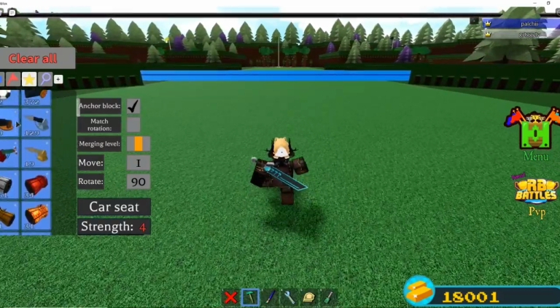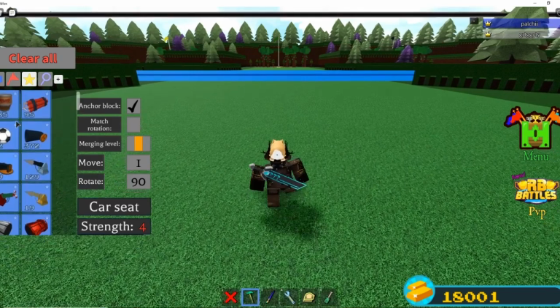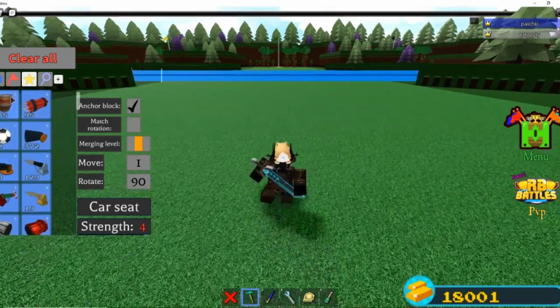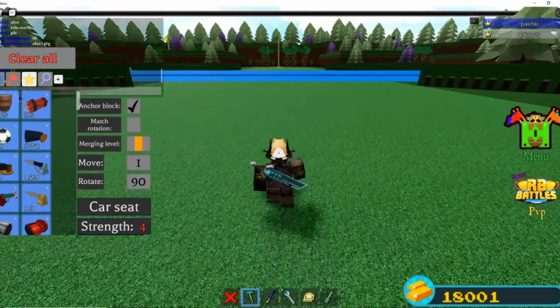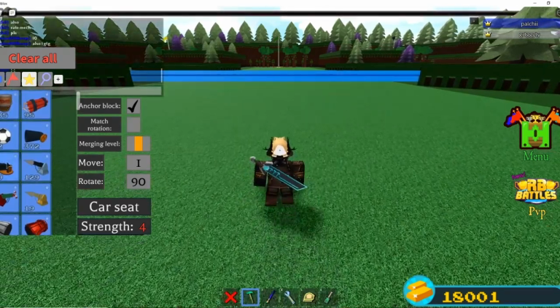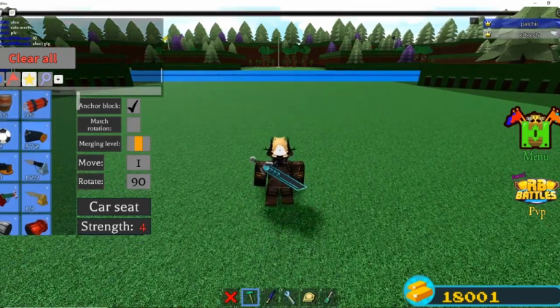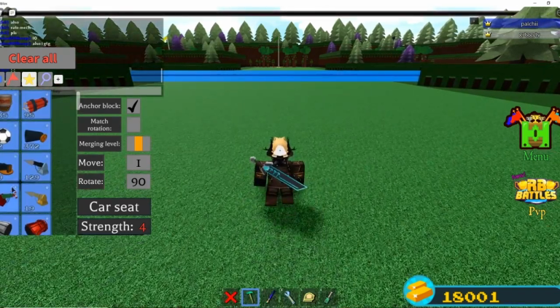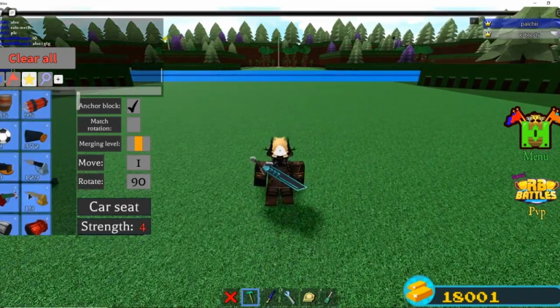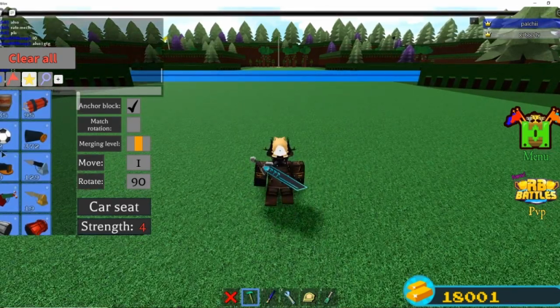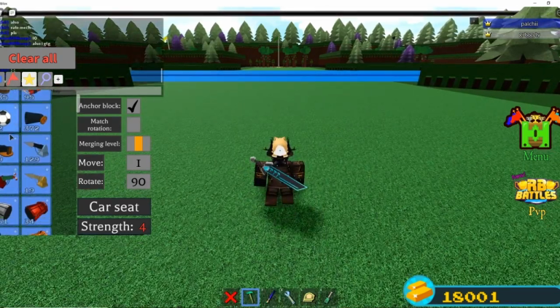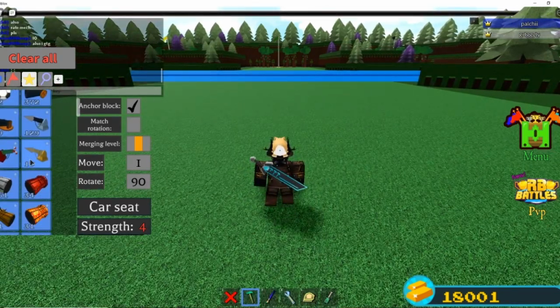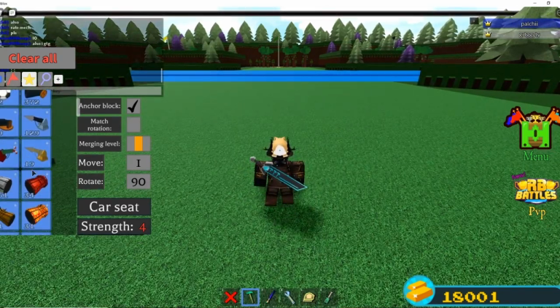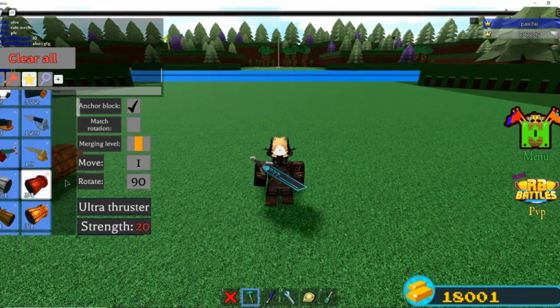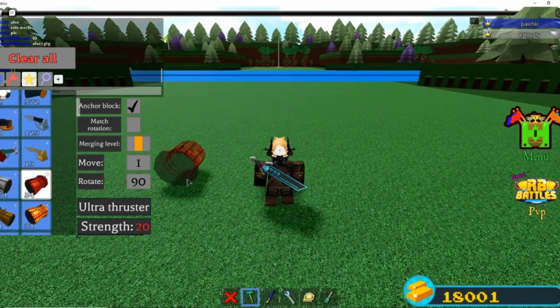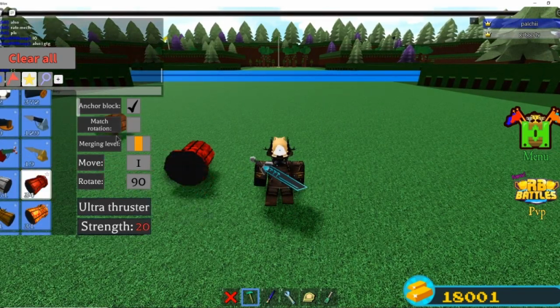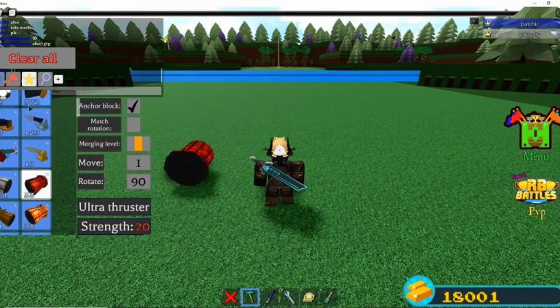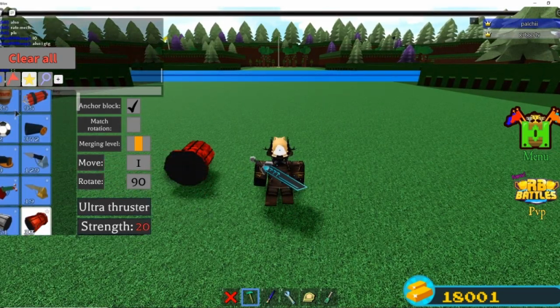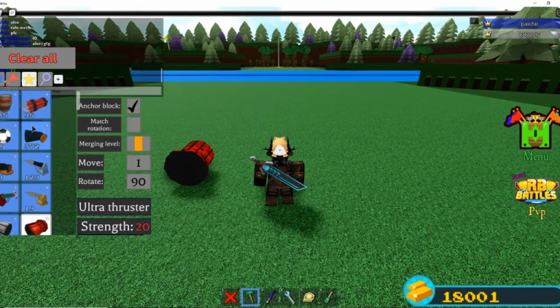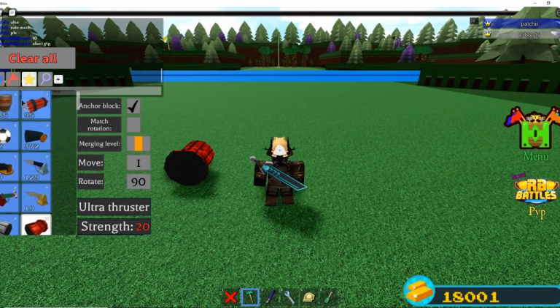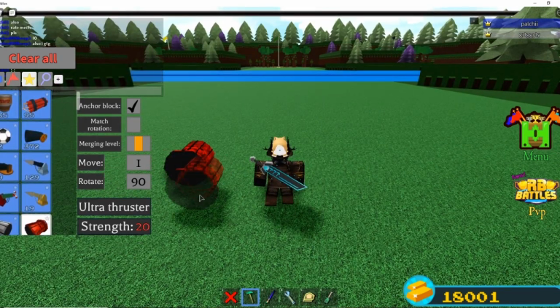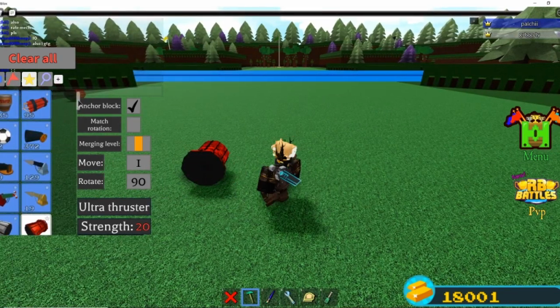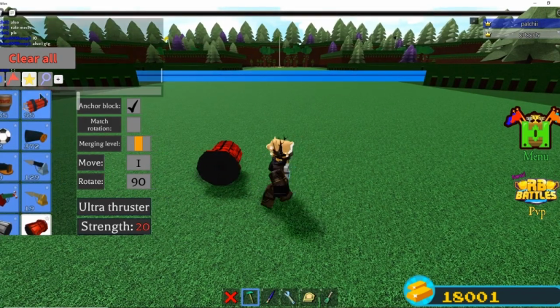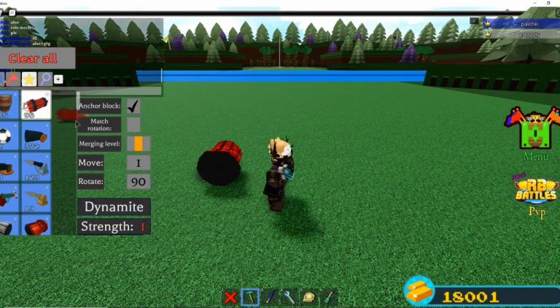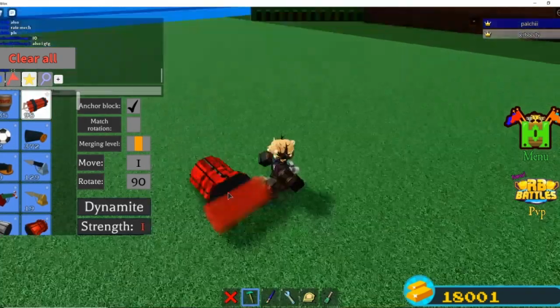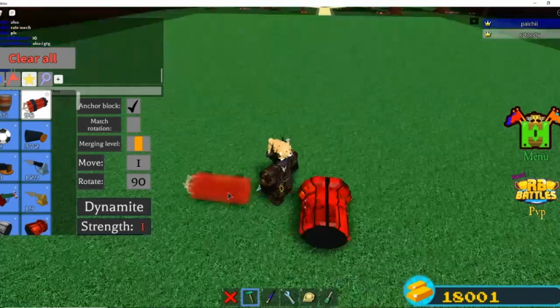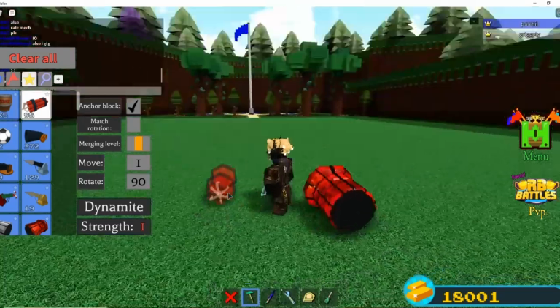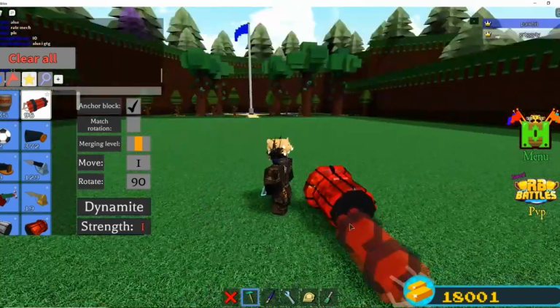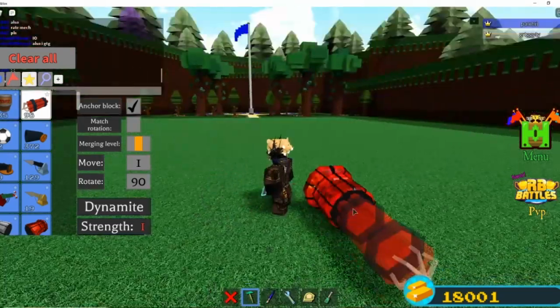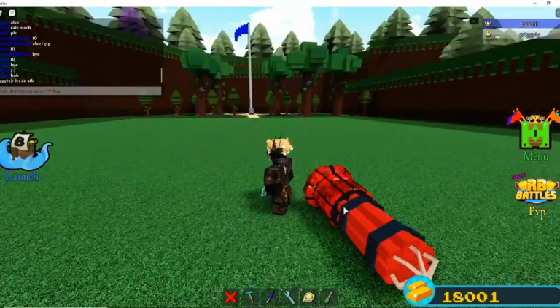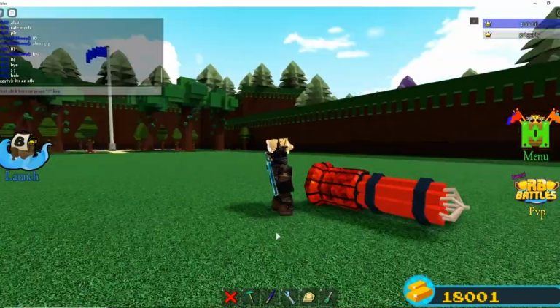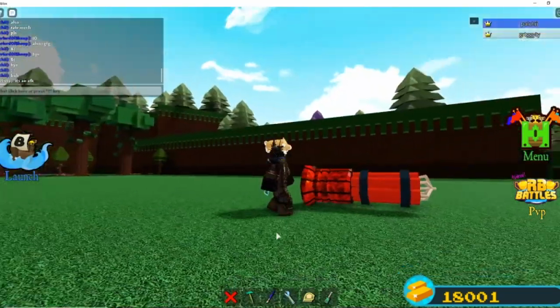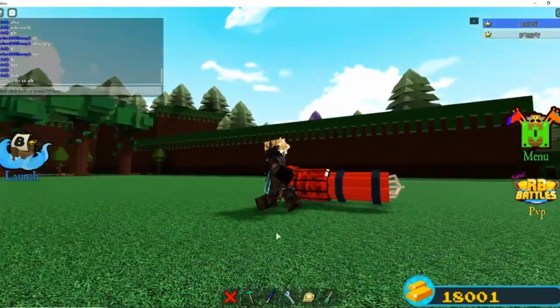Missiles are pretty easy to make. You just get the bam, and you just get the bam, and bam — that's a missile.